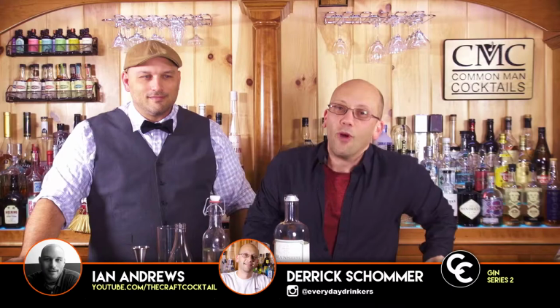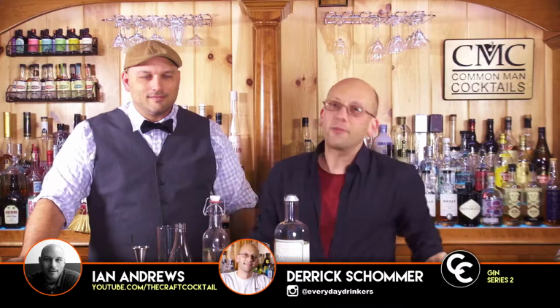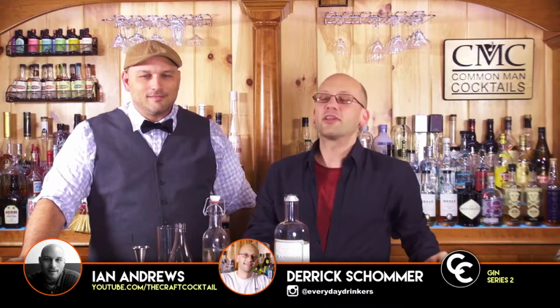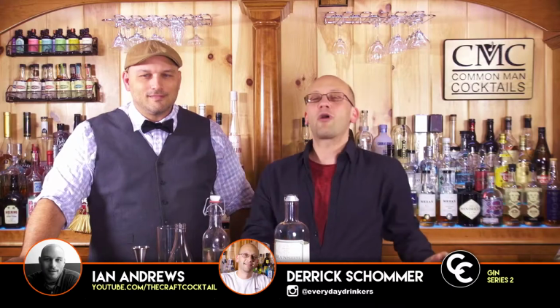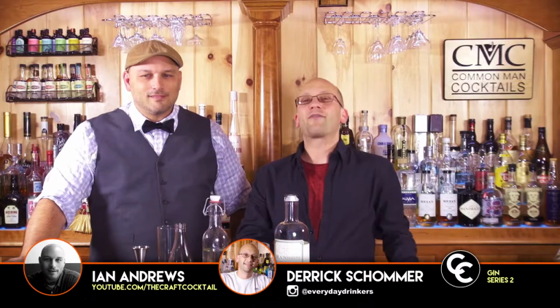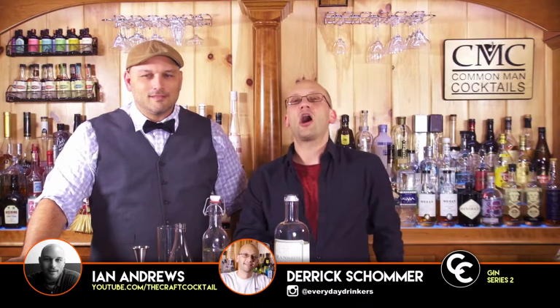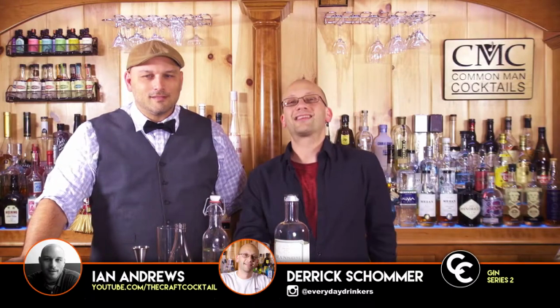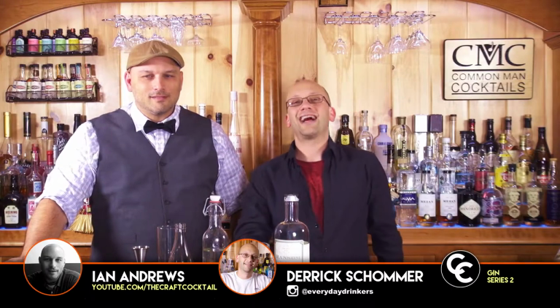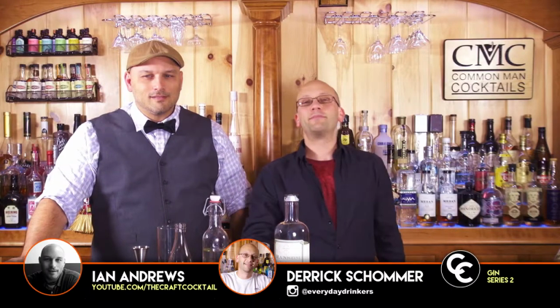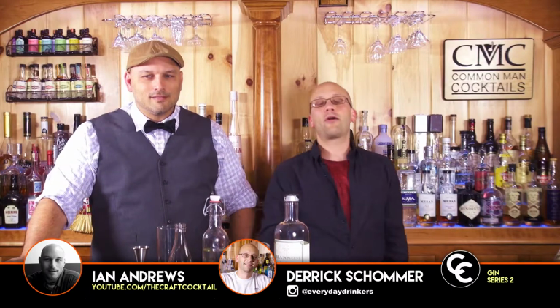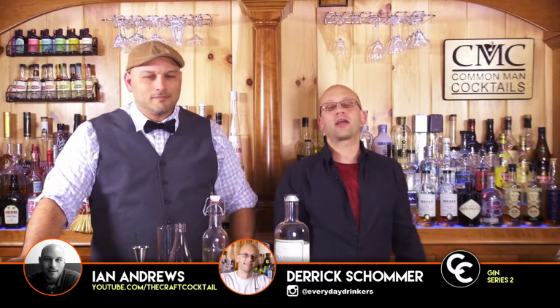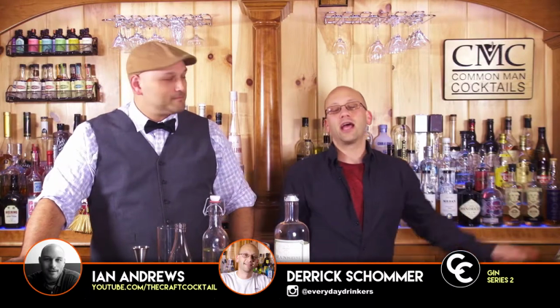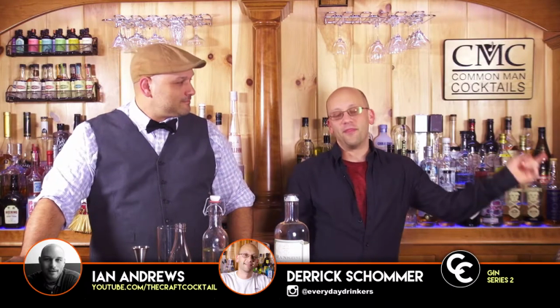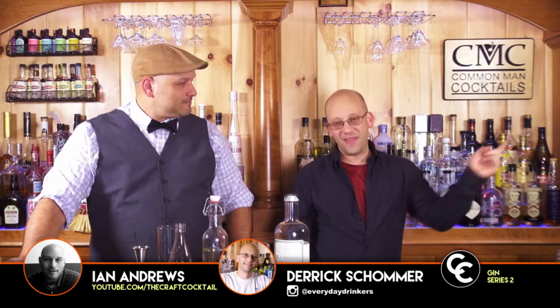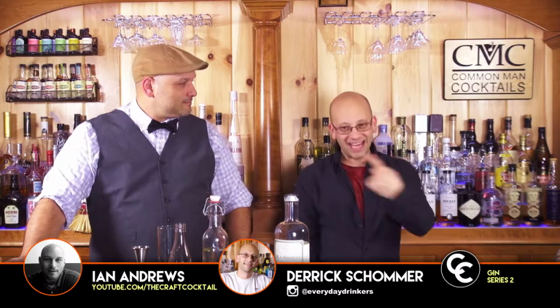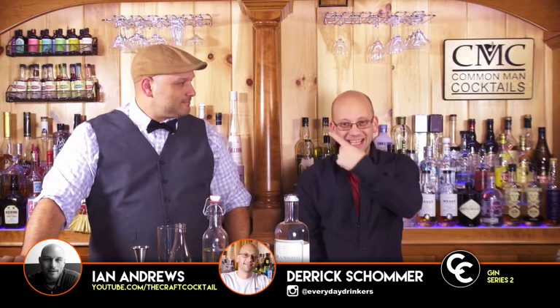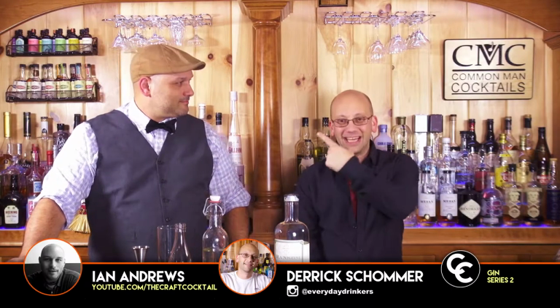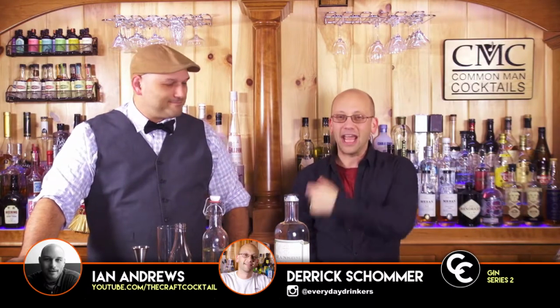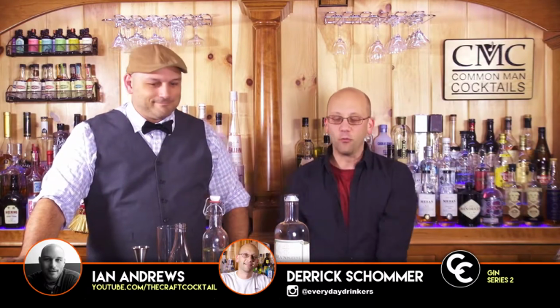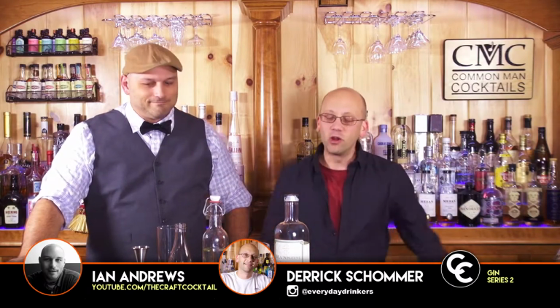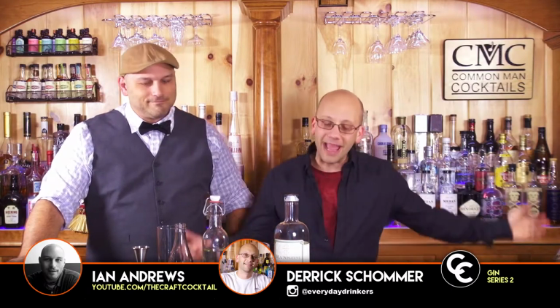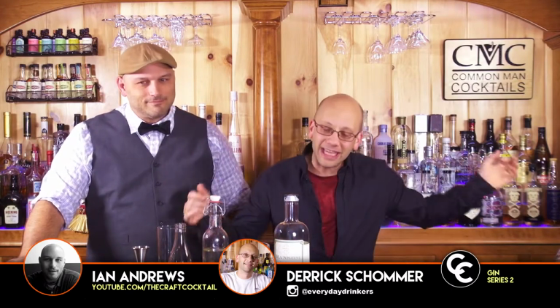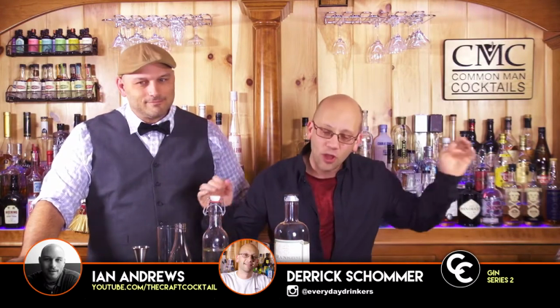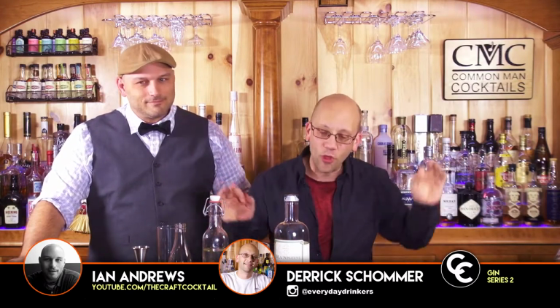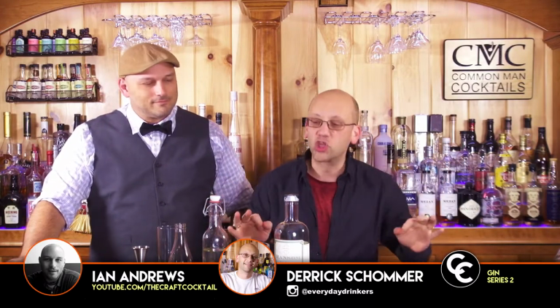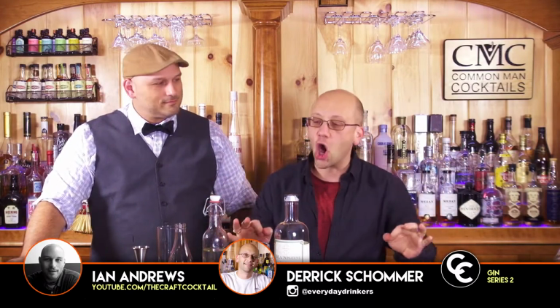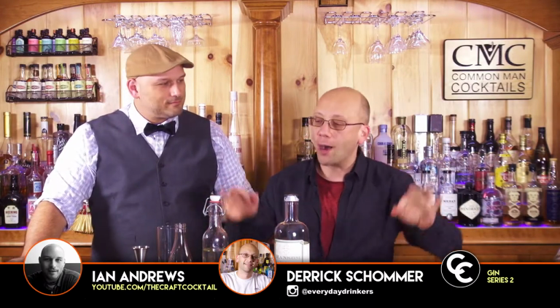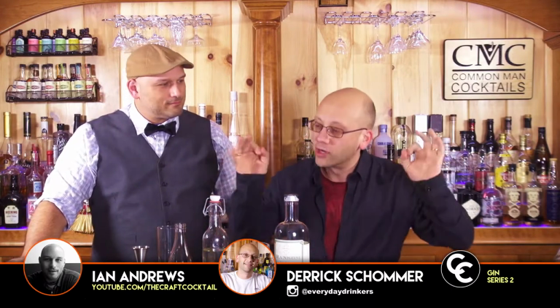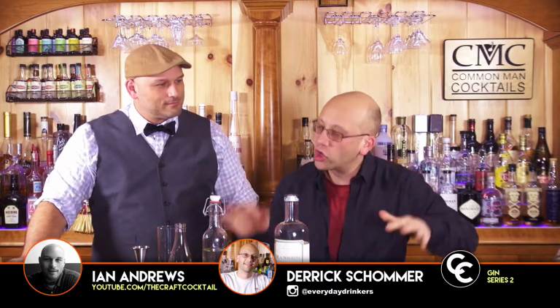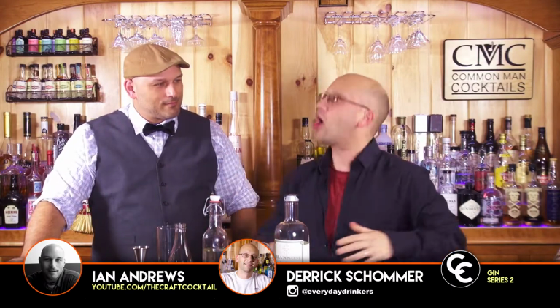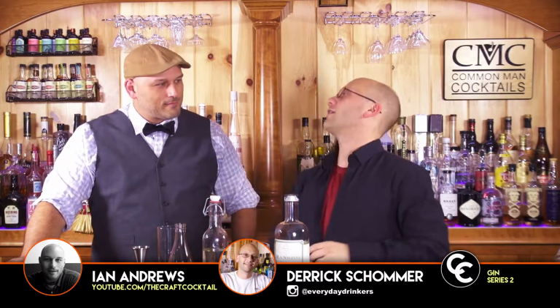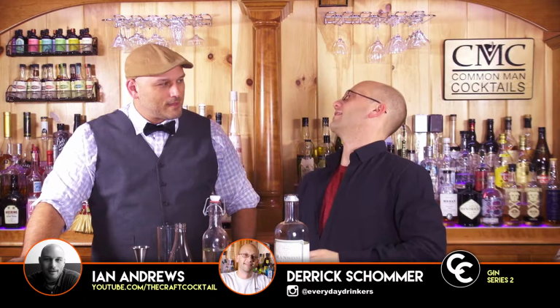Welcome to the Craft Cocktail. I'm Derek, that's Ian, and we're making the Tom Collins.